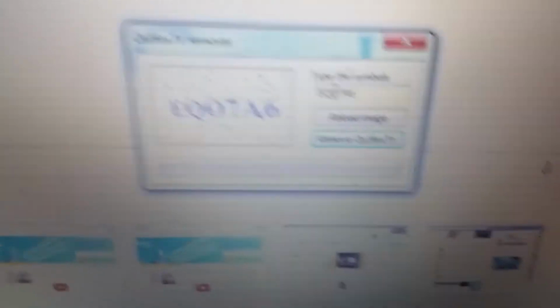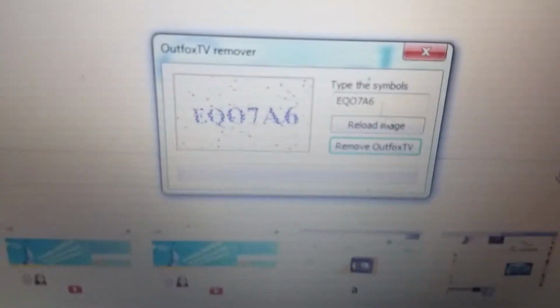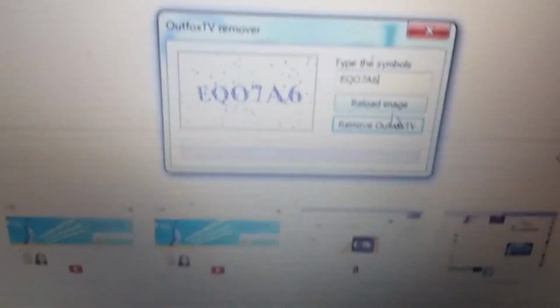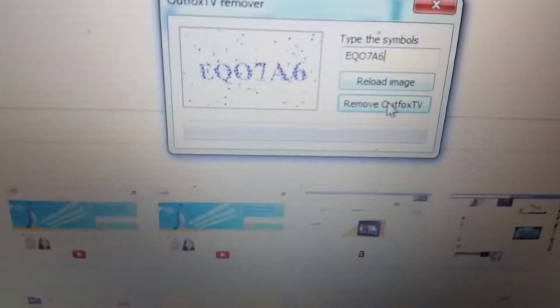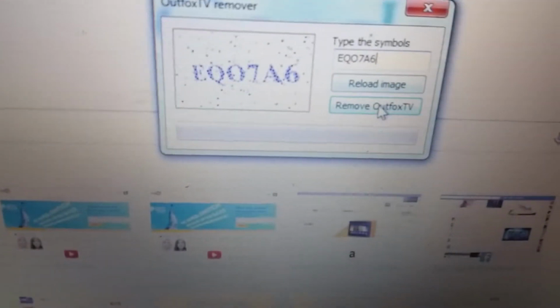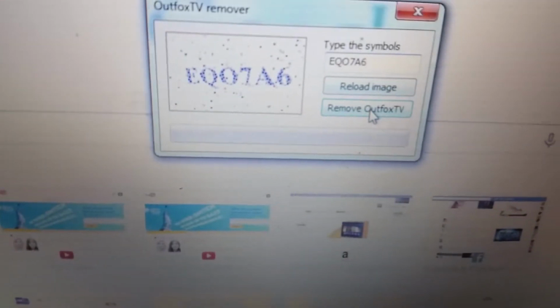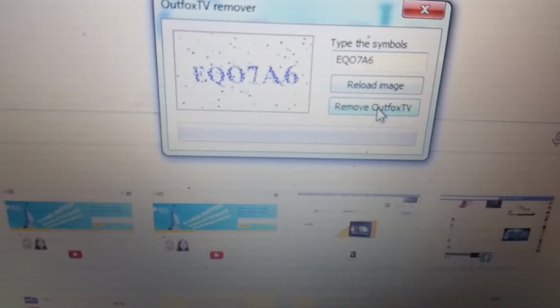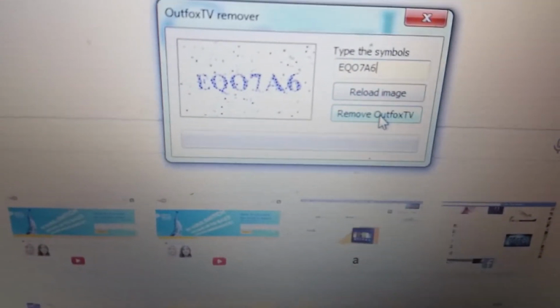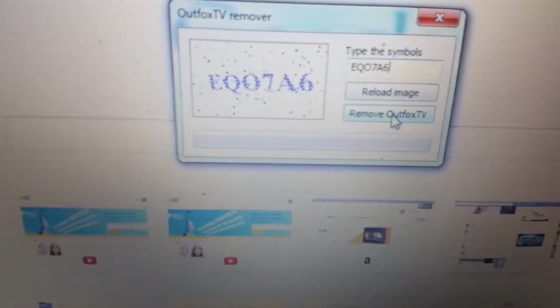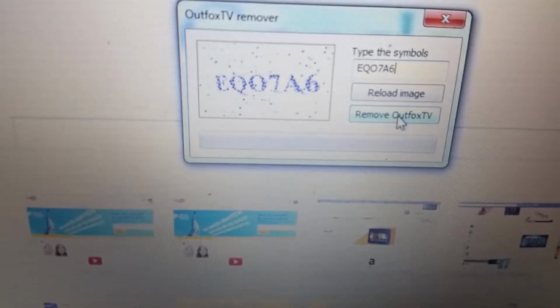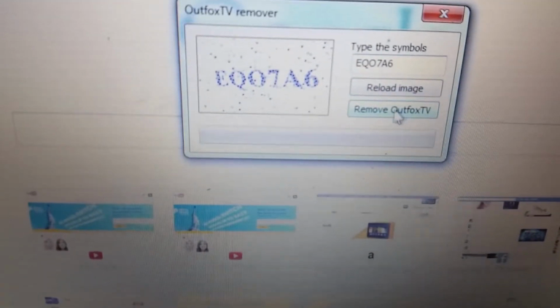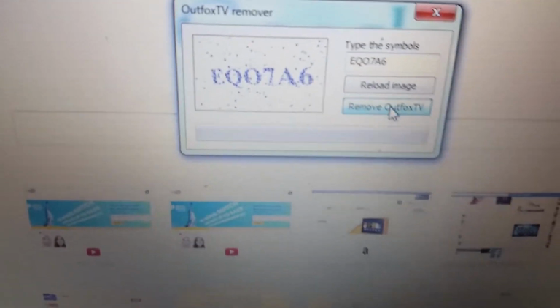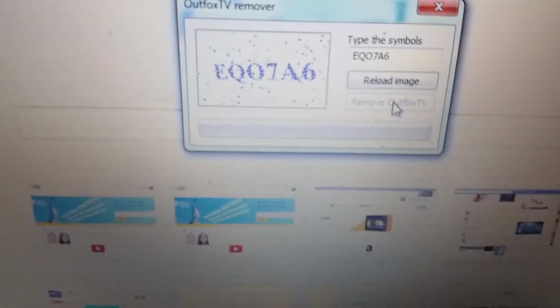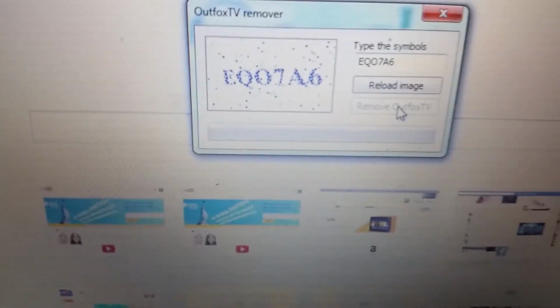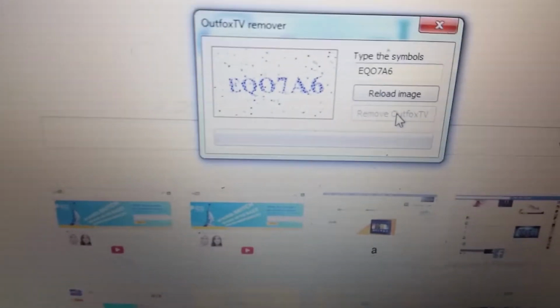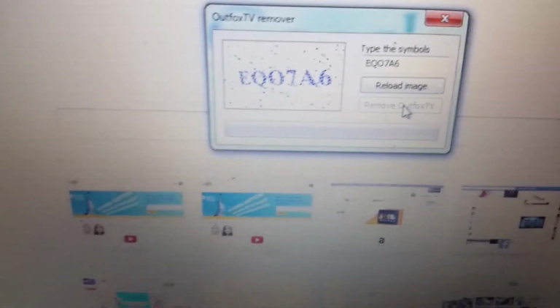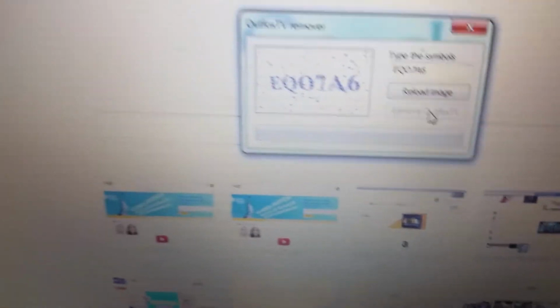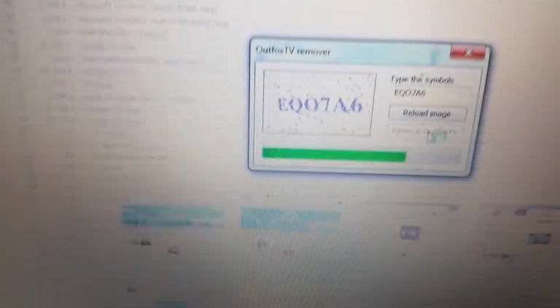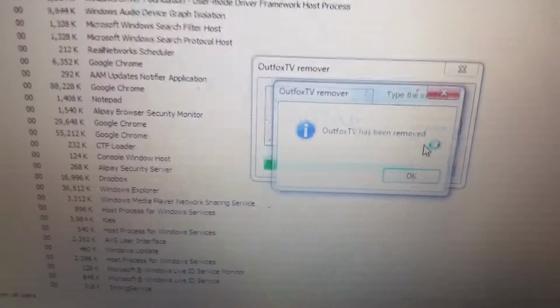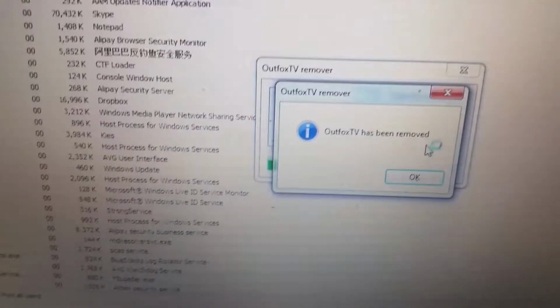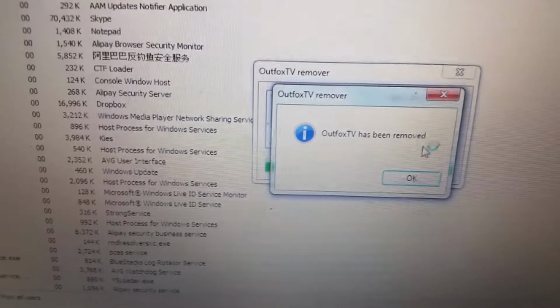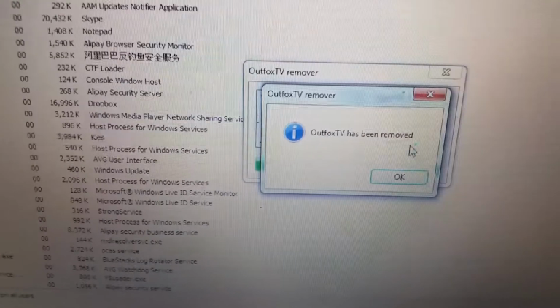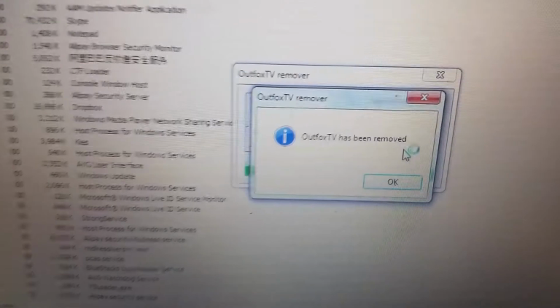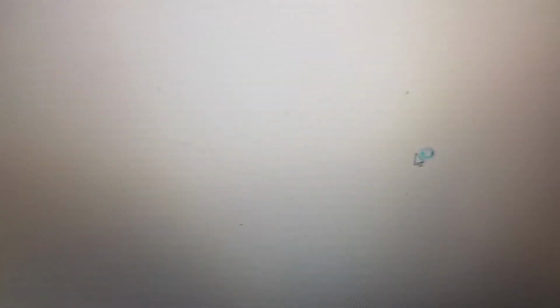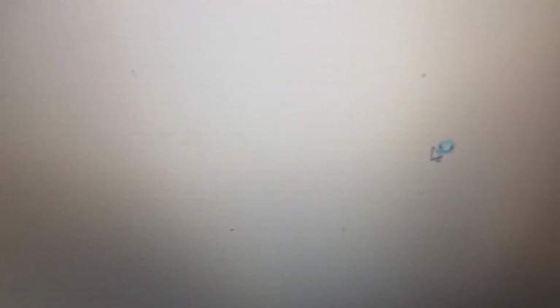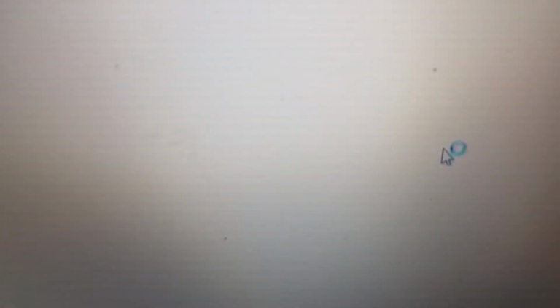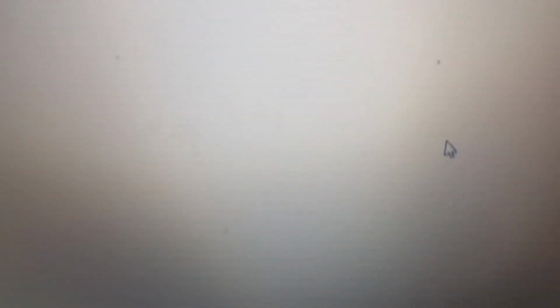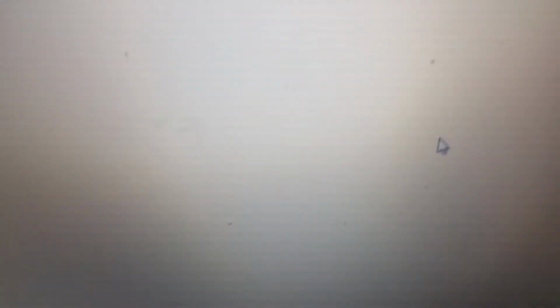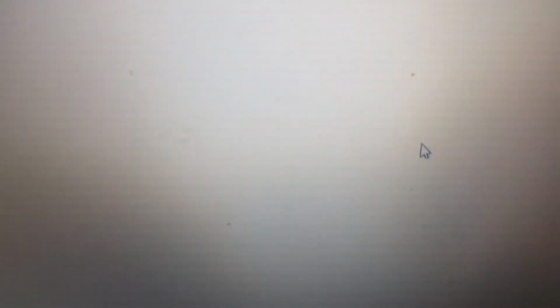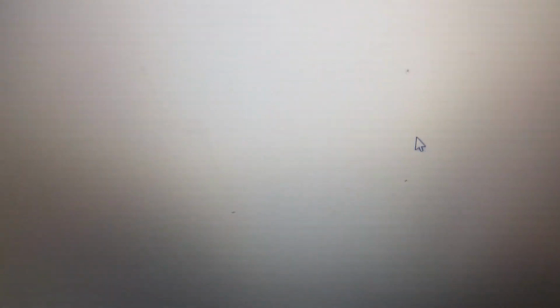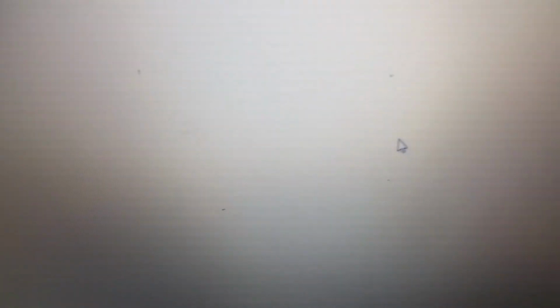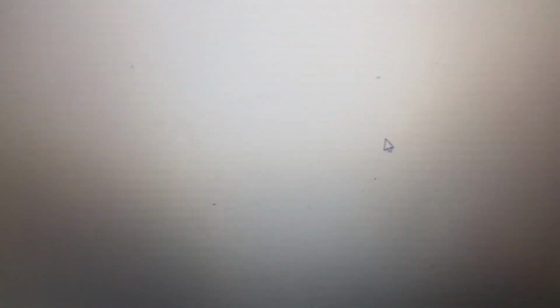E-Q-O-7-A-6. Then you click on 'Remove Alphox.tv.' There you go — it's gone.